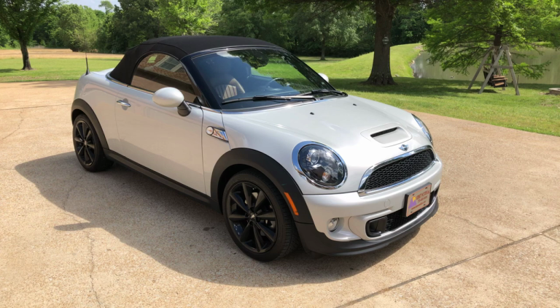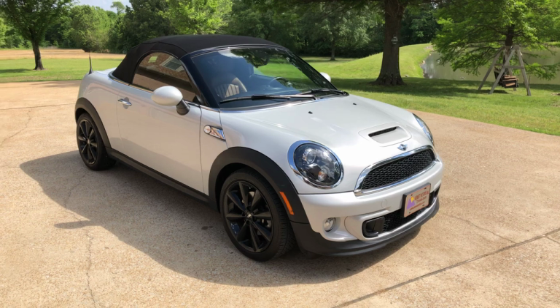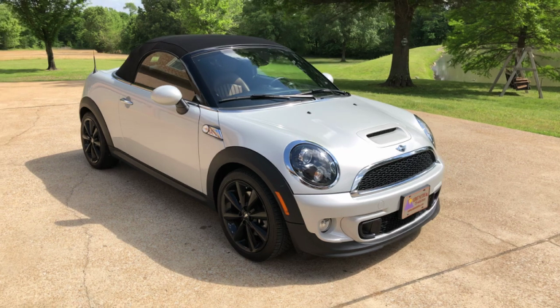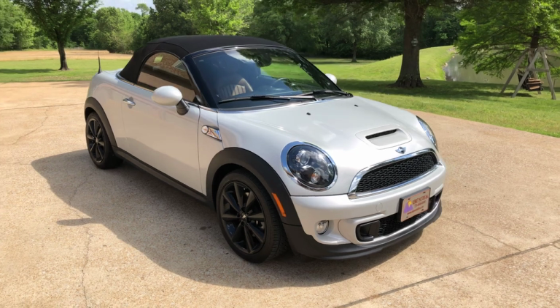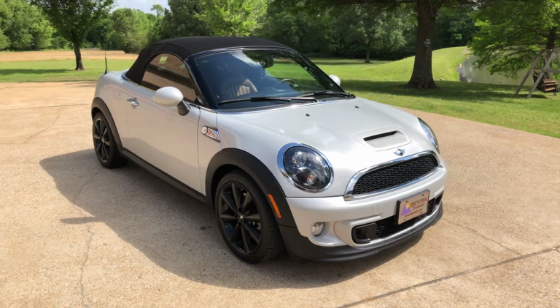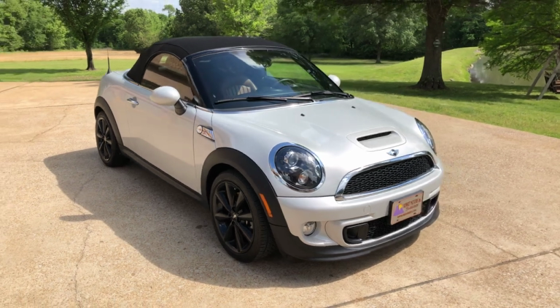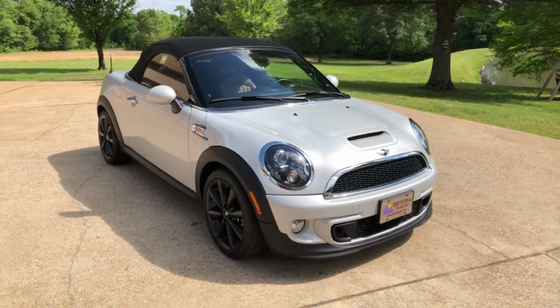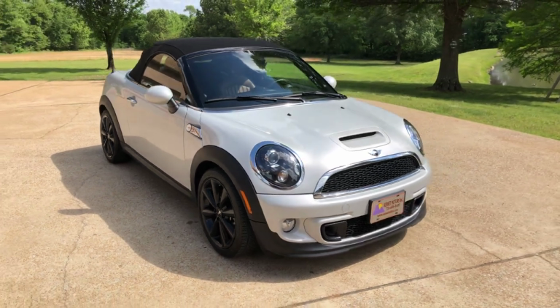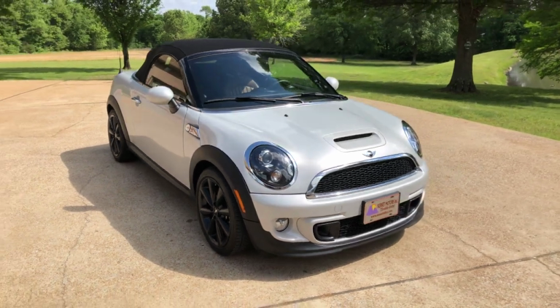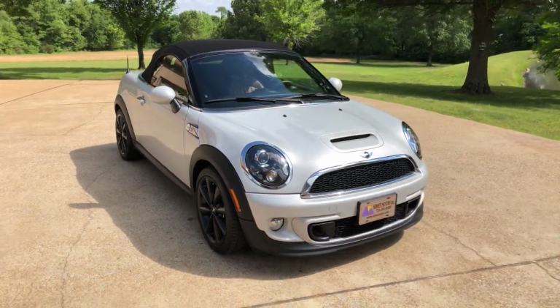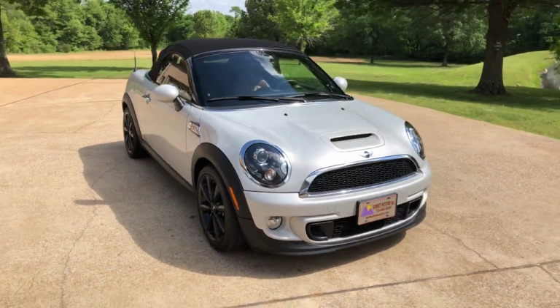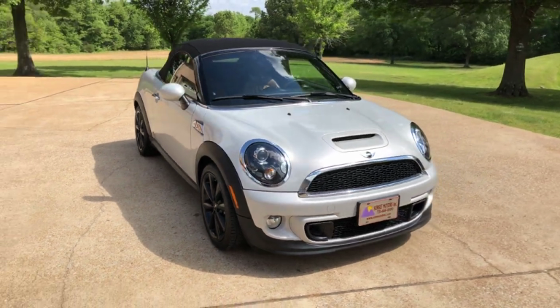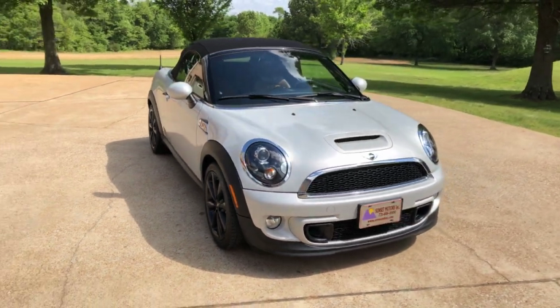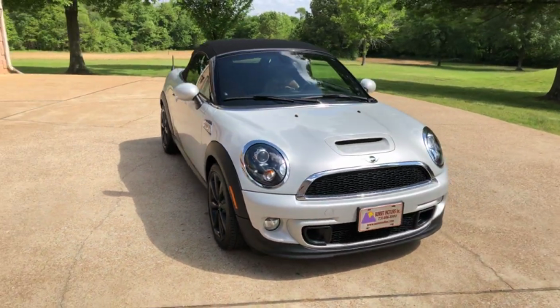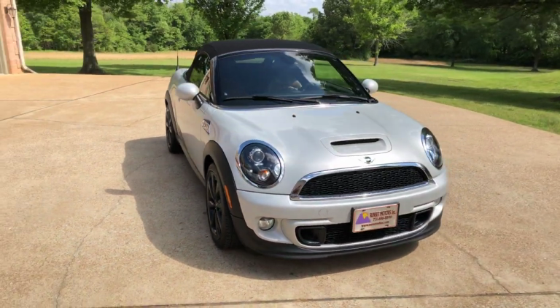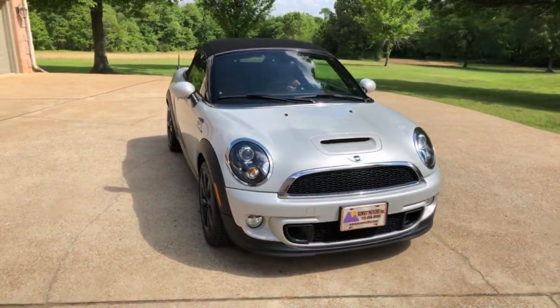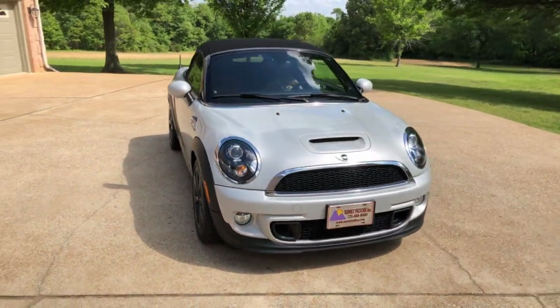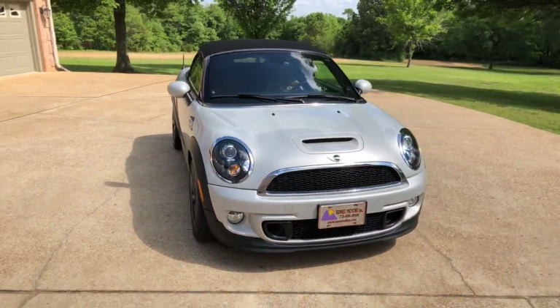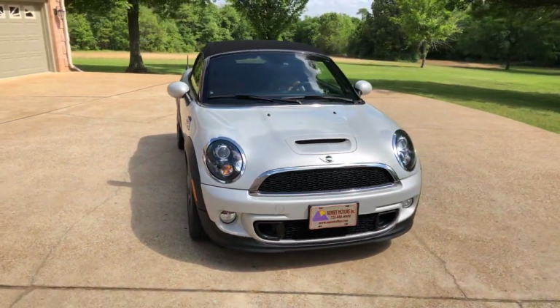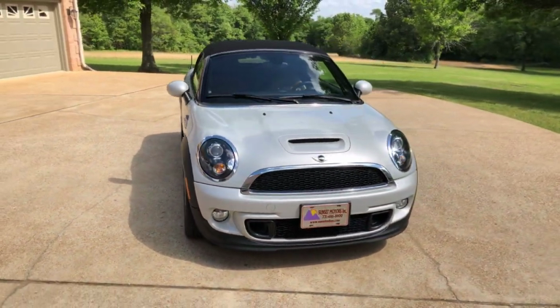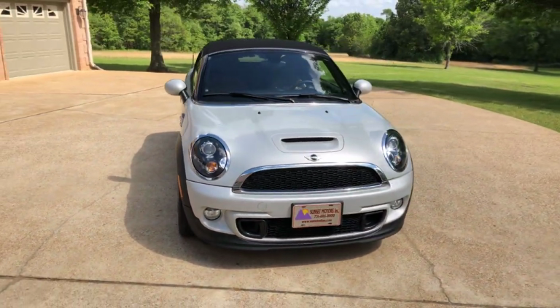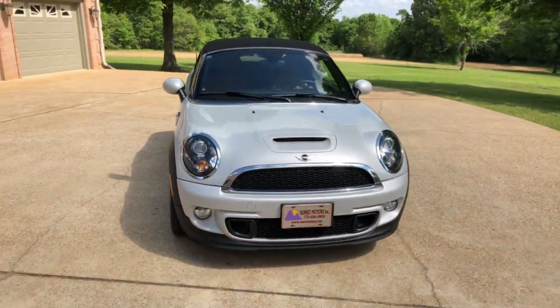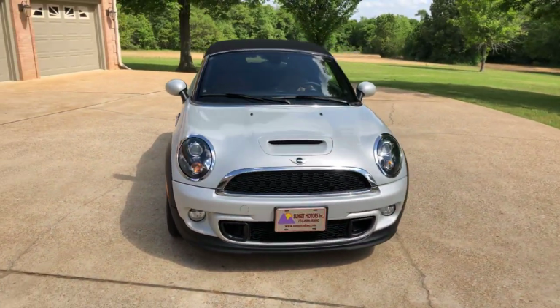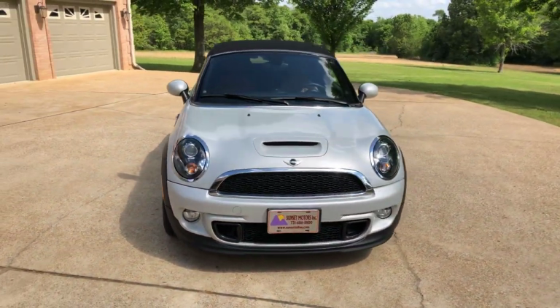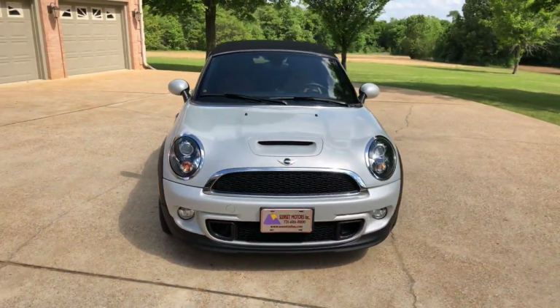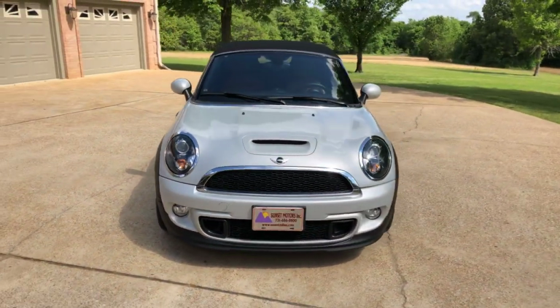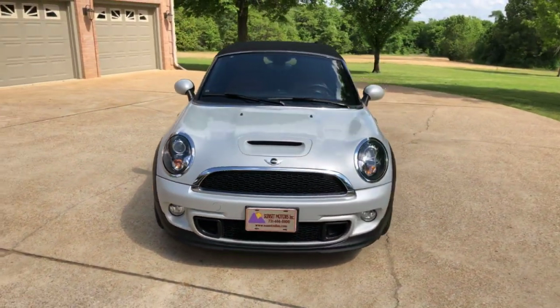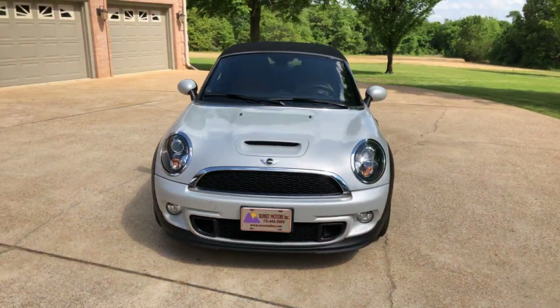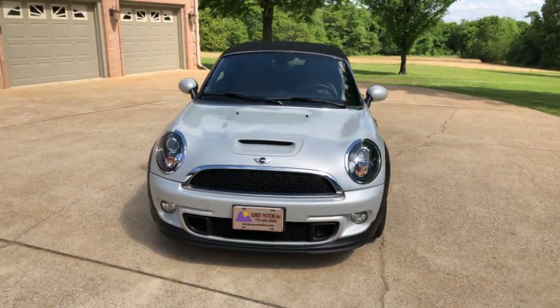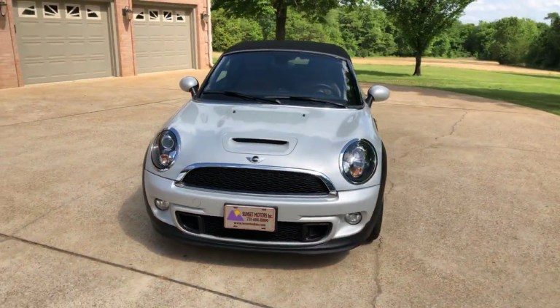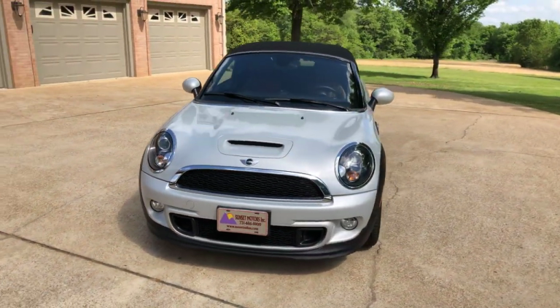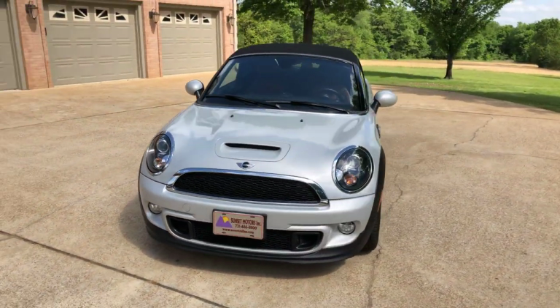Welcome to Sunset Motors. My name is Frank Gerard. We are located in West Tennessee.